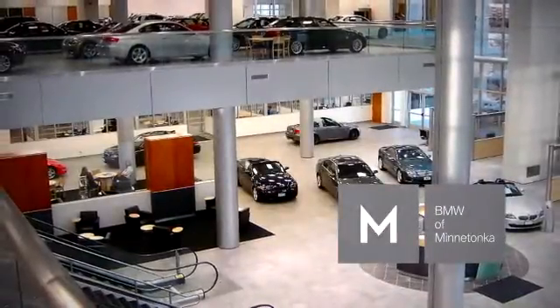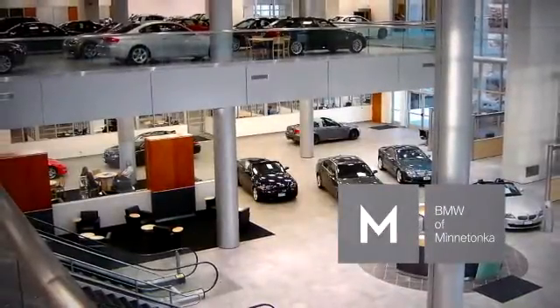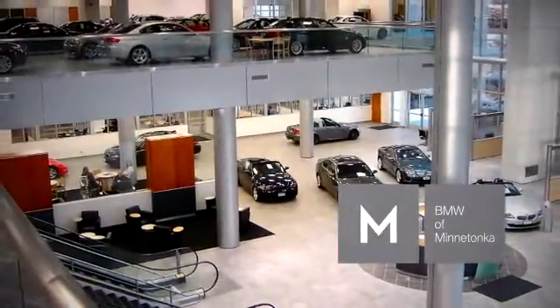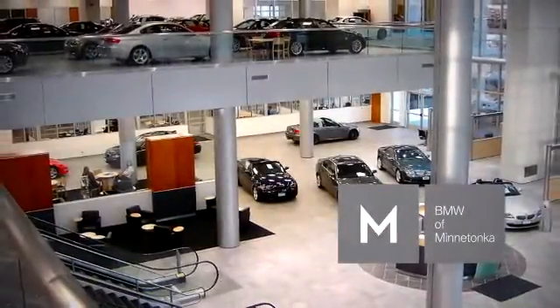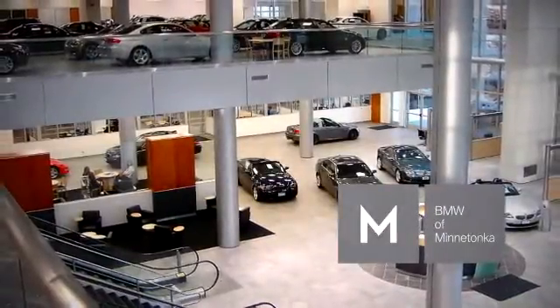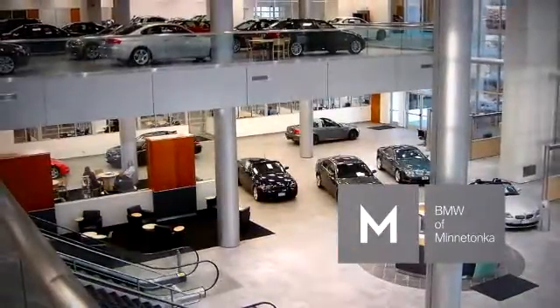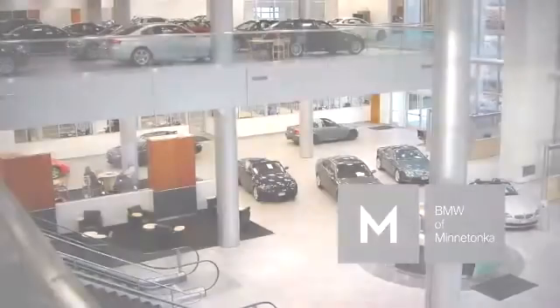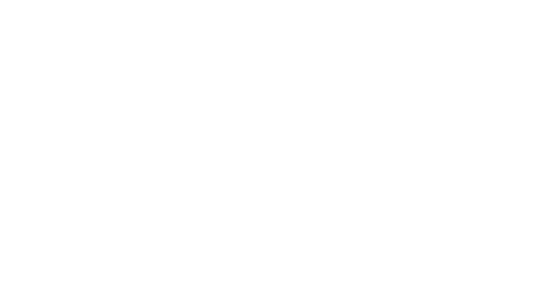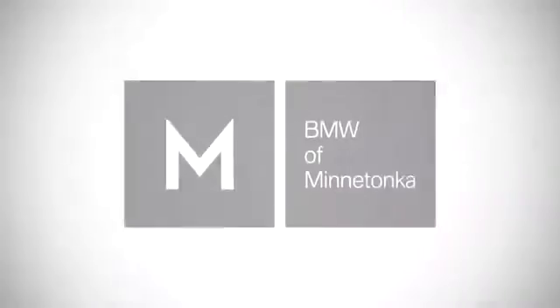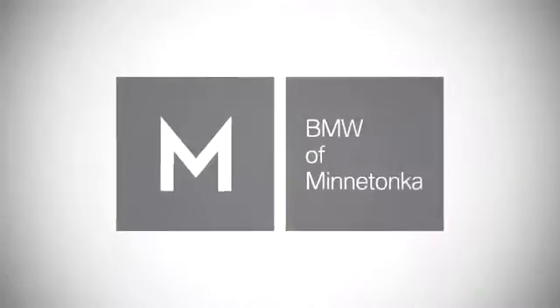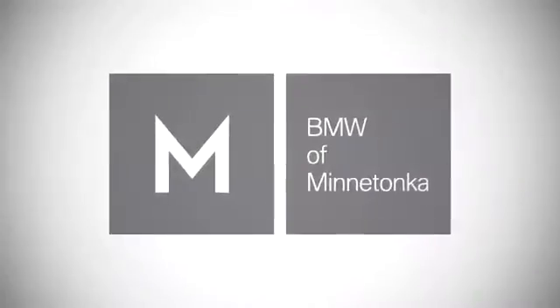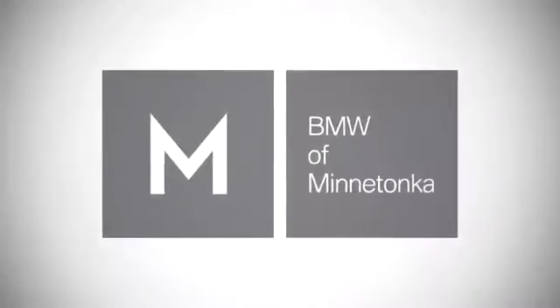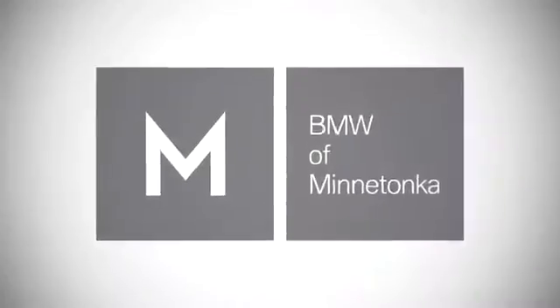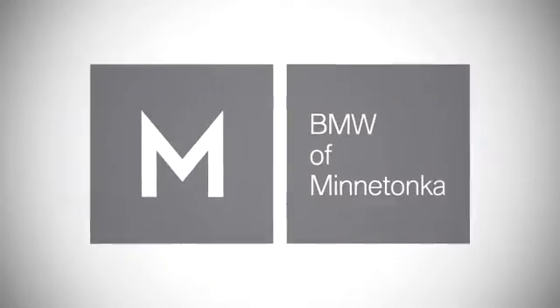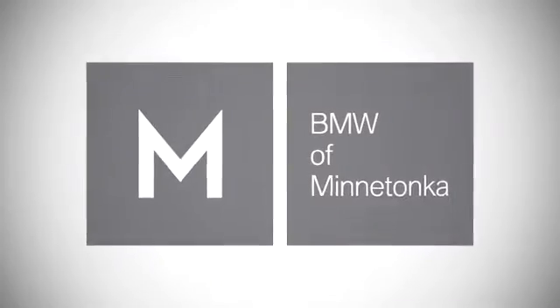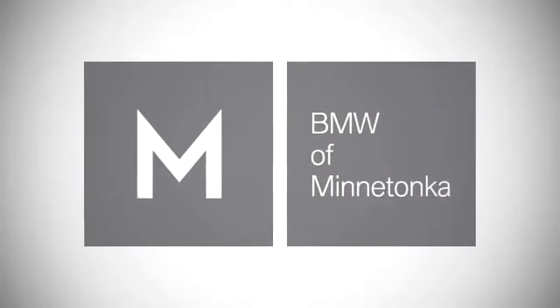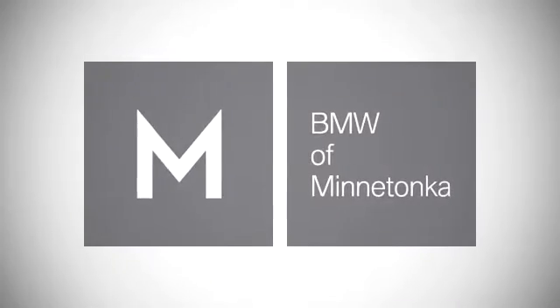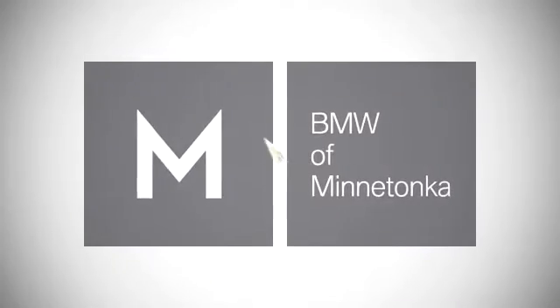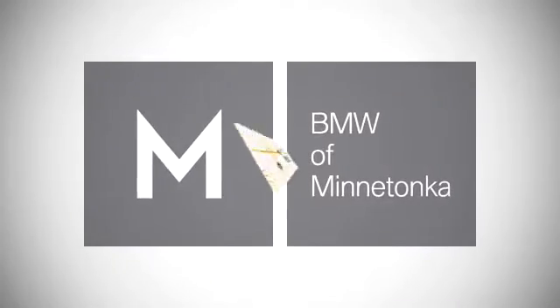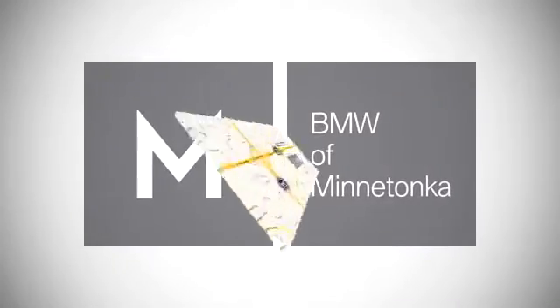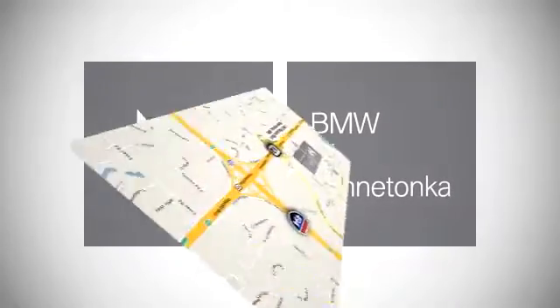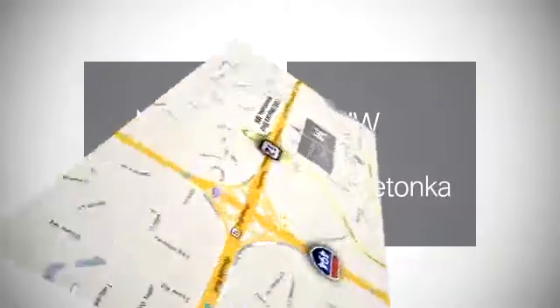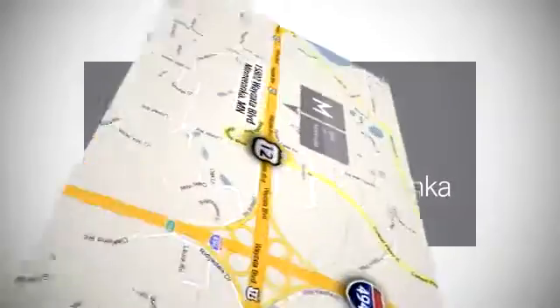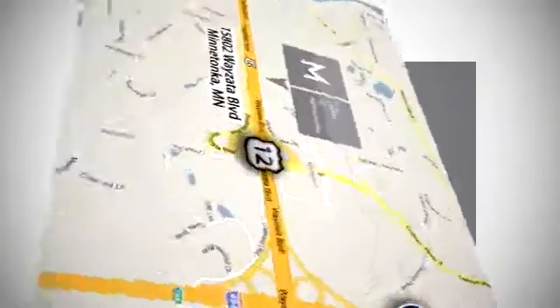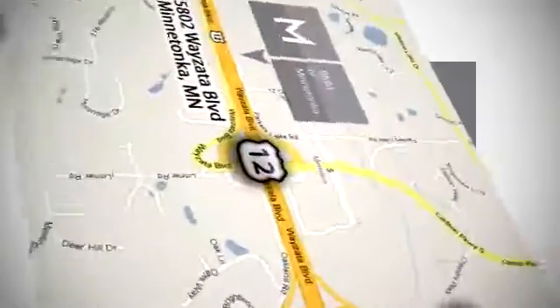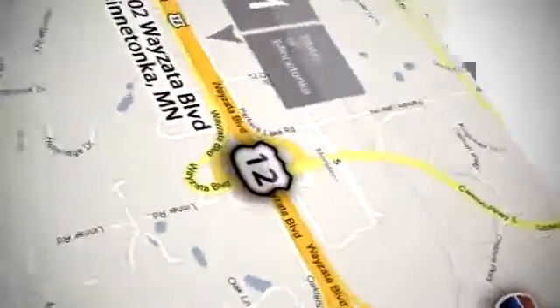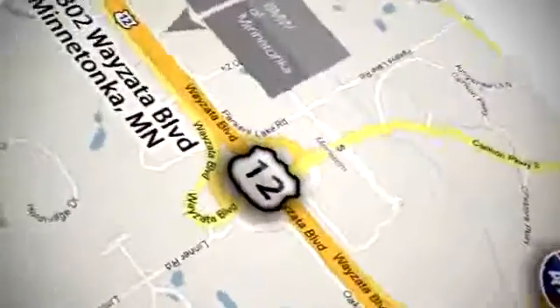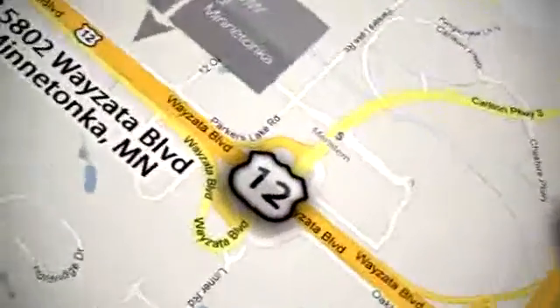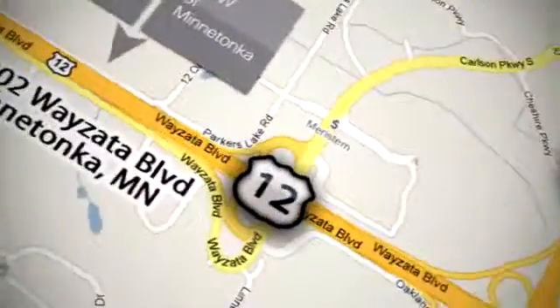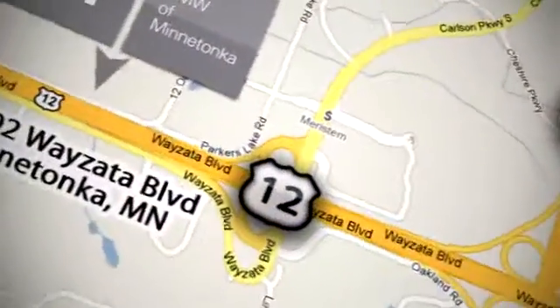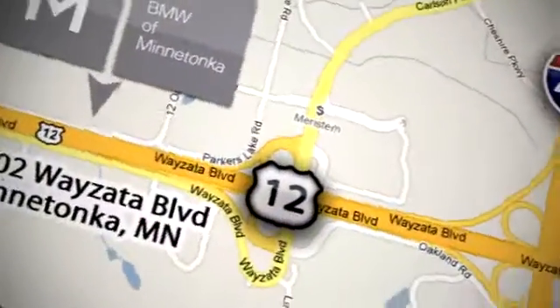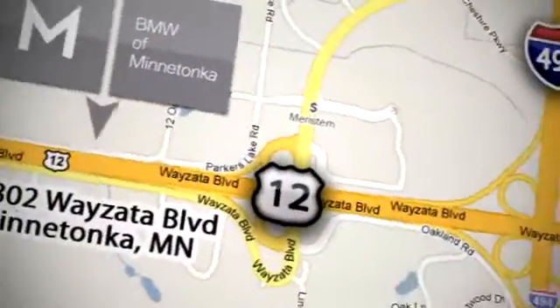the Twin Cities' only locally owned and operated BMW dealership. We're conveniently located at 15802 Wyzetta Boulevard in Minnetonka, Minnesota.